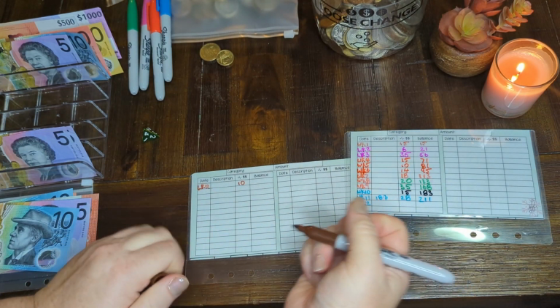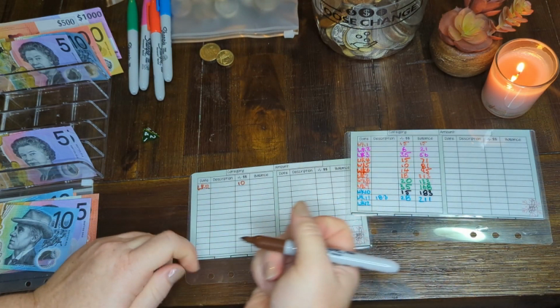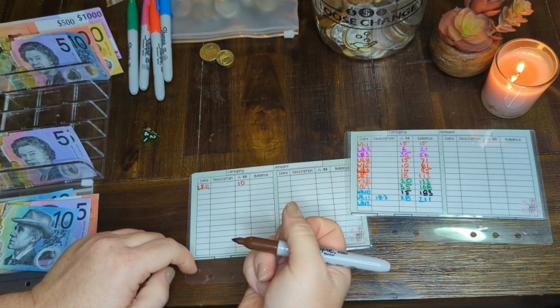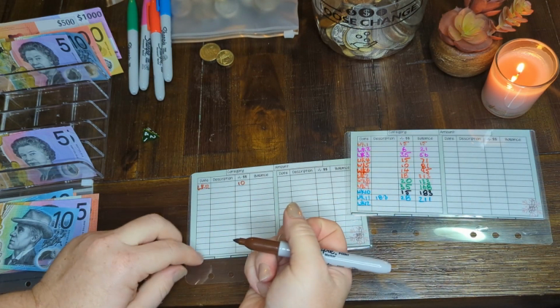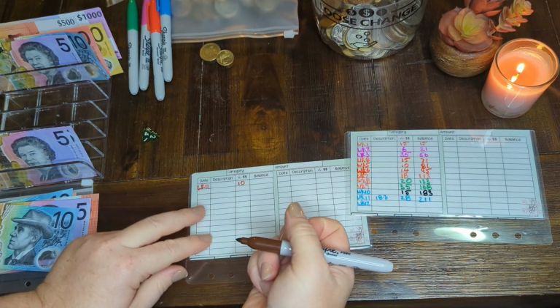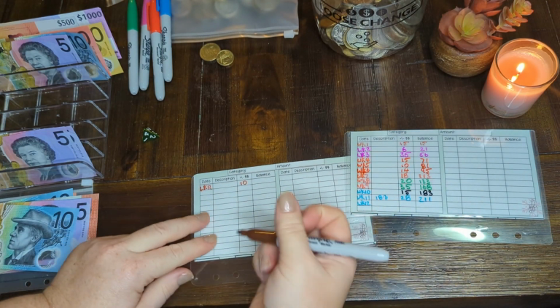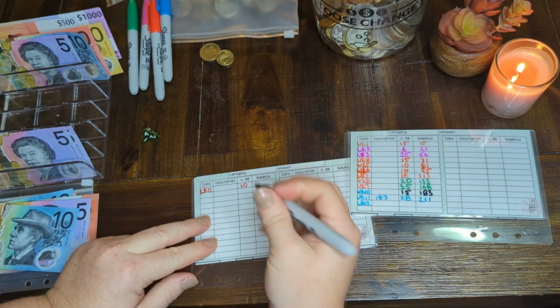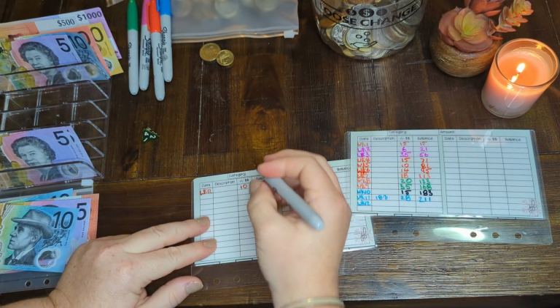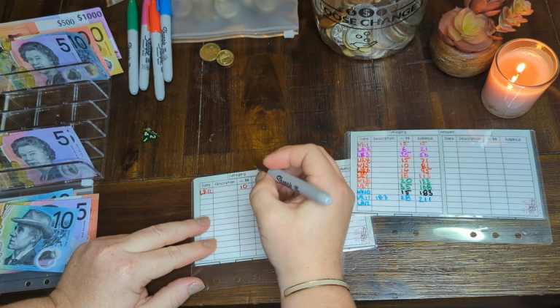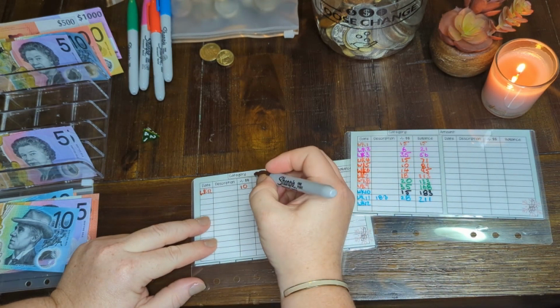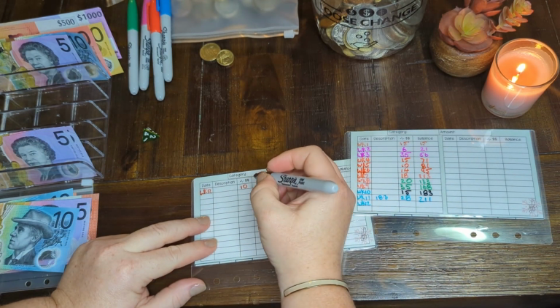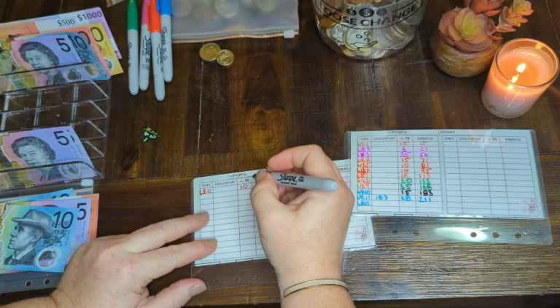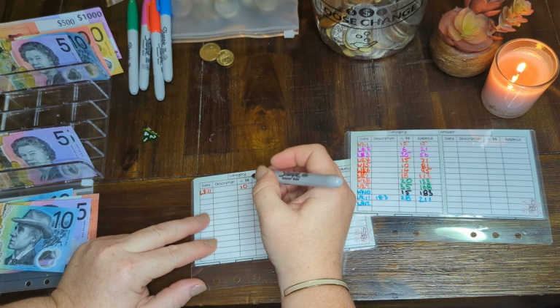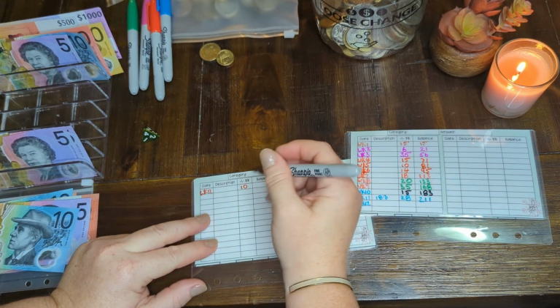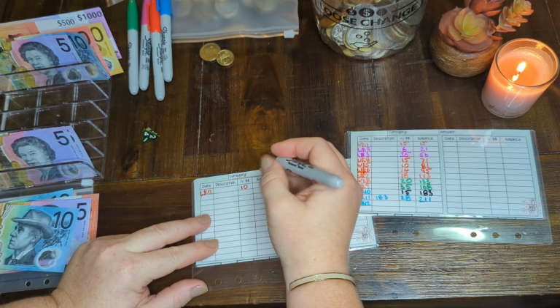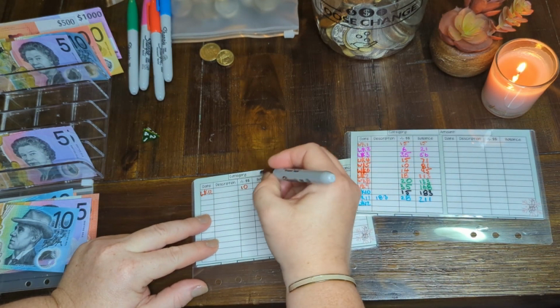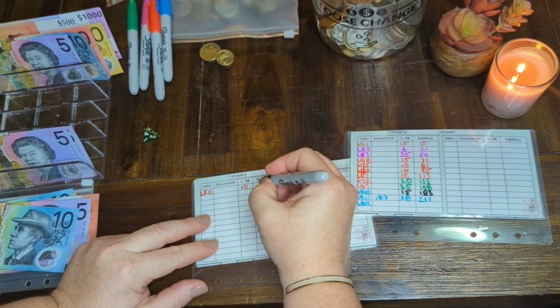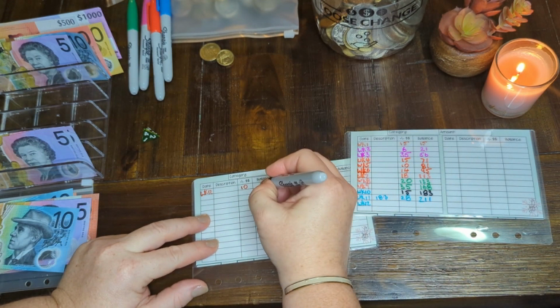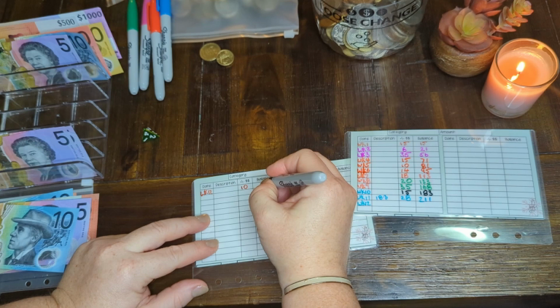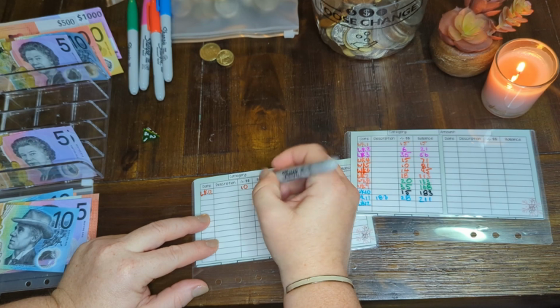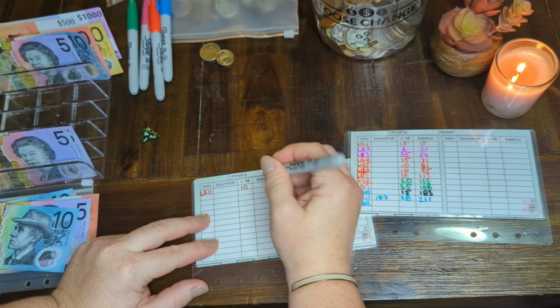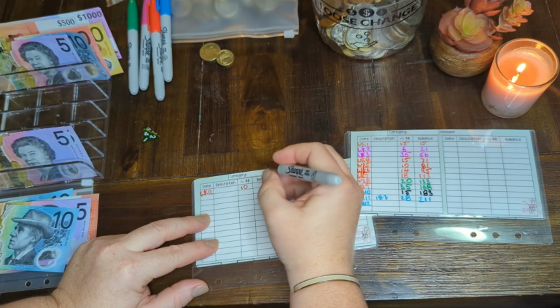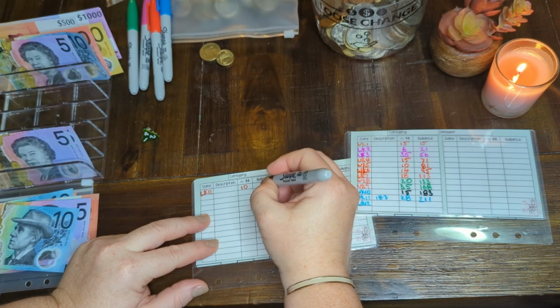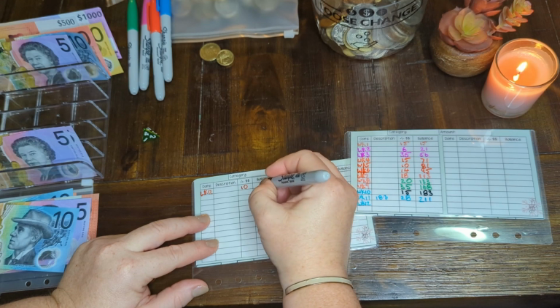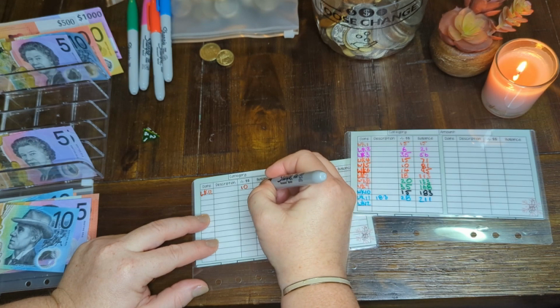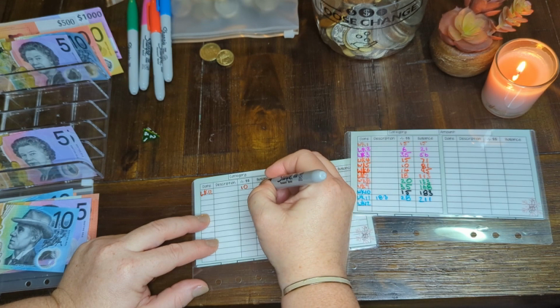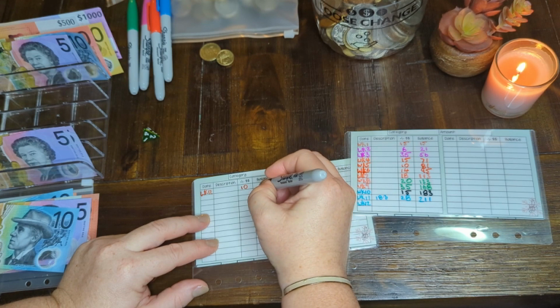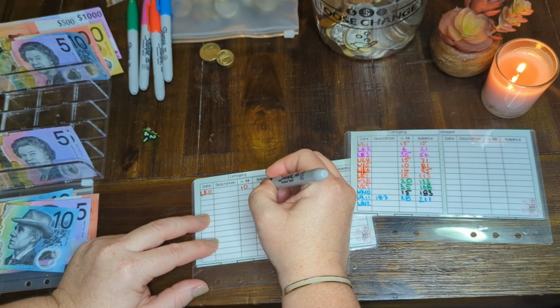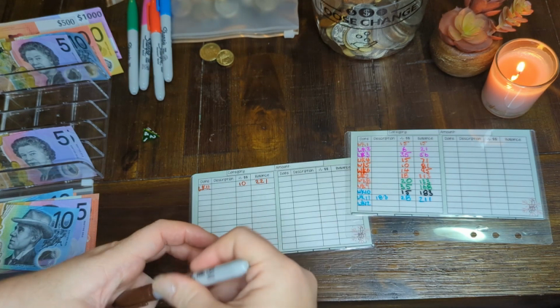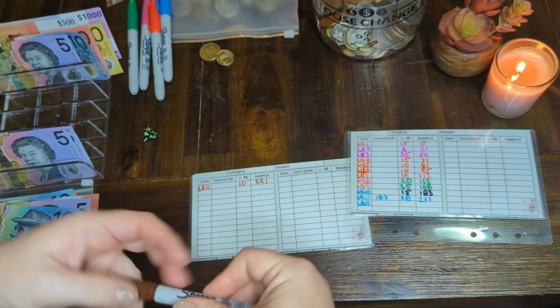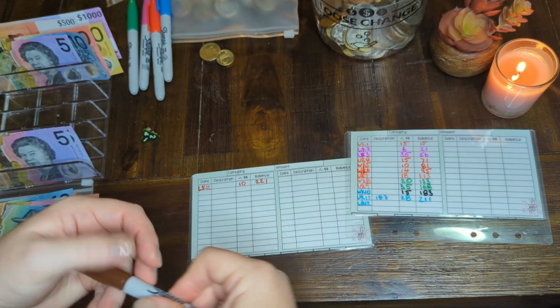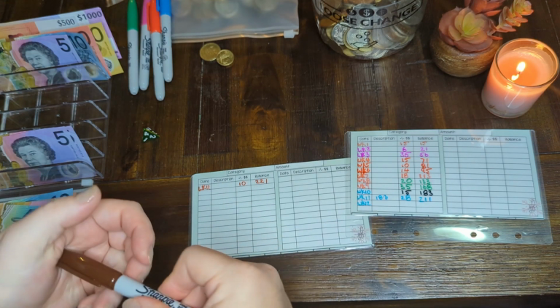And then we'll duck over to the new one, which will be 221 because it's 10.